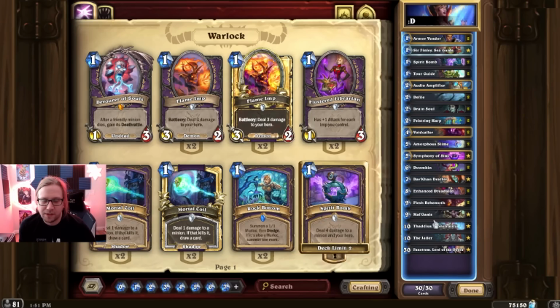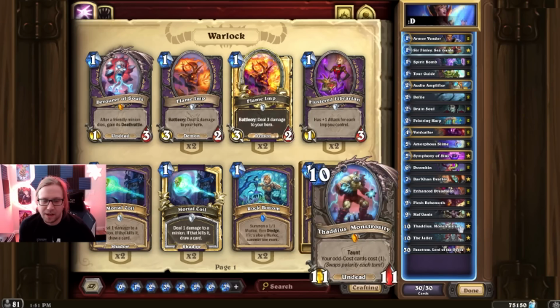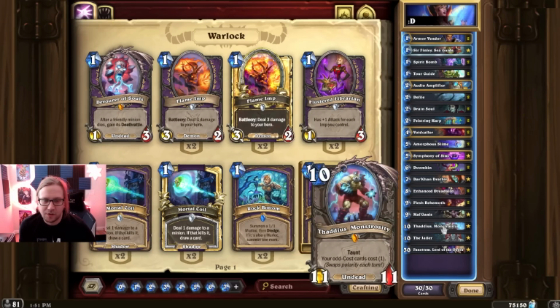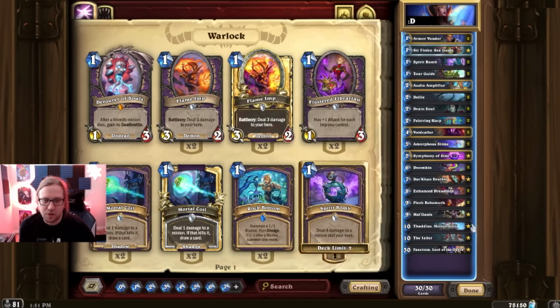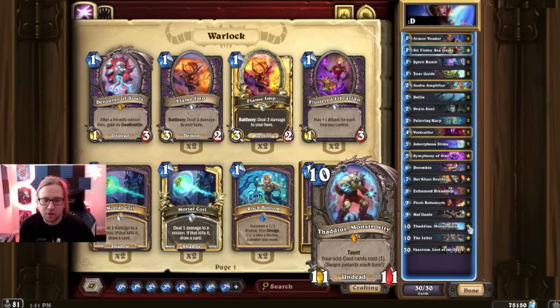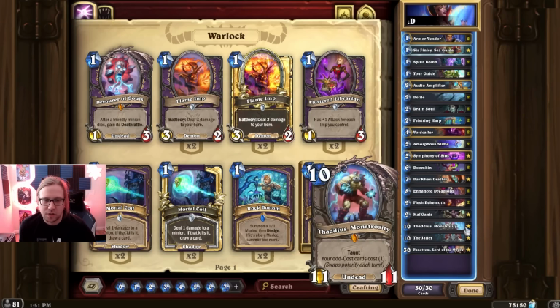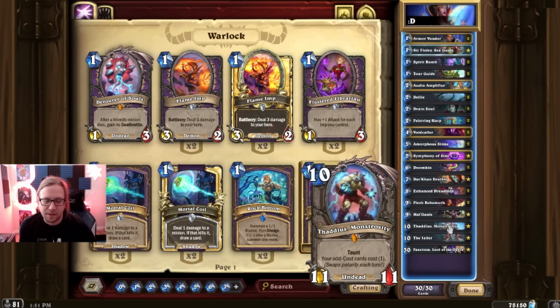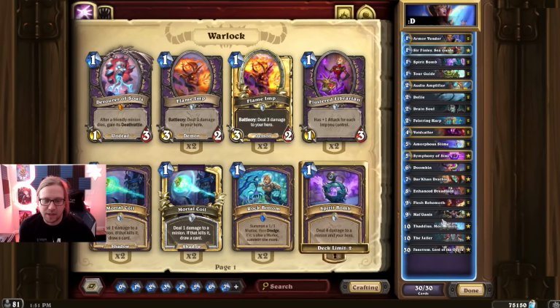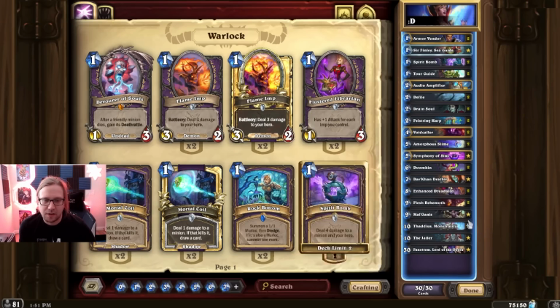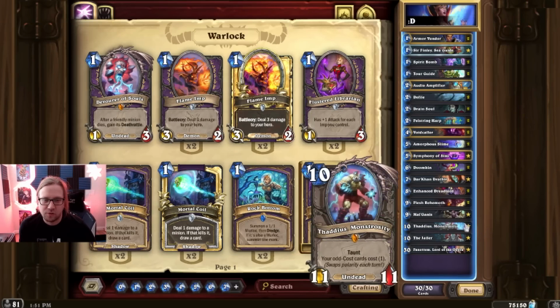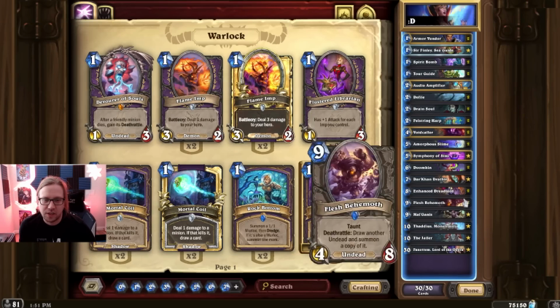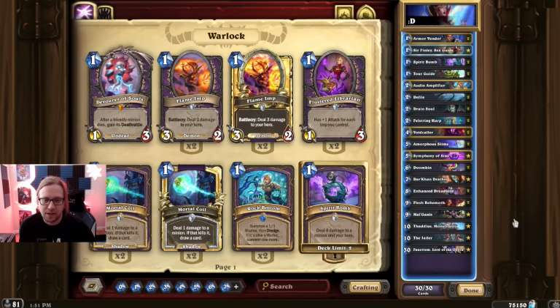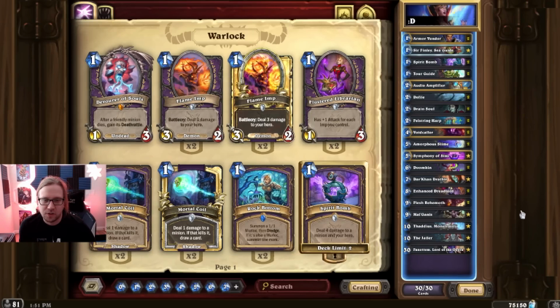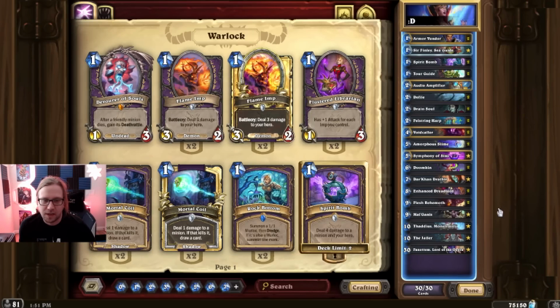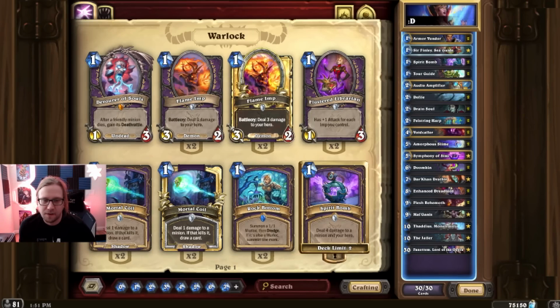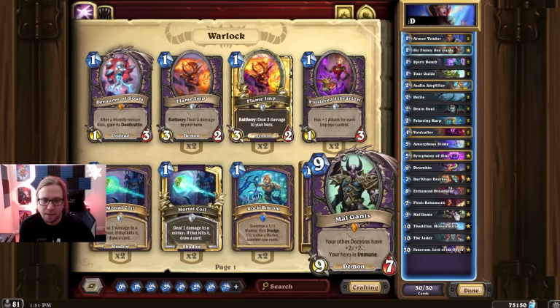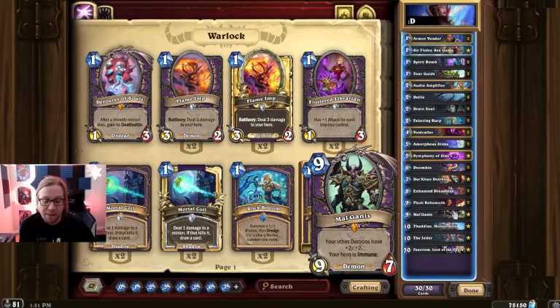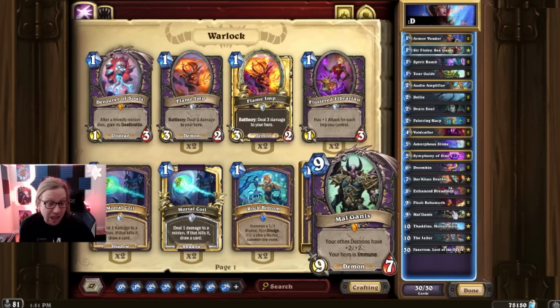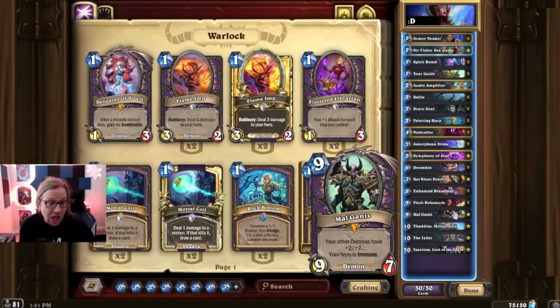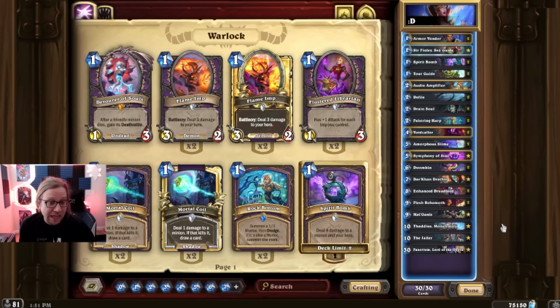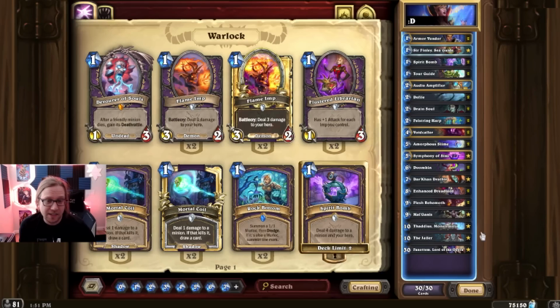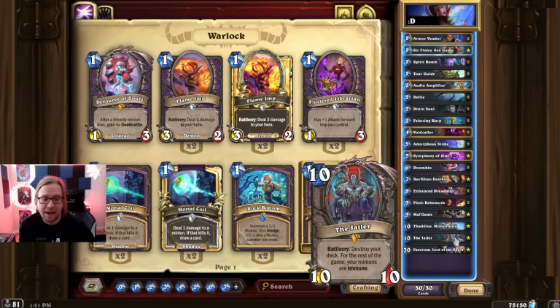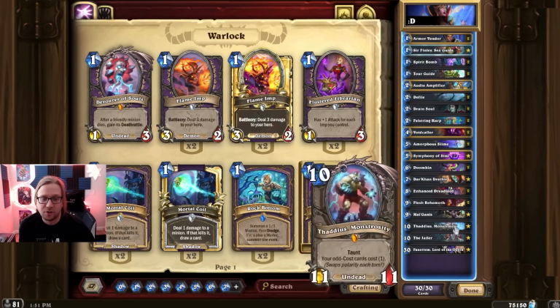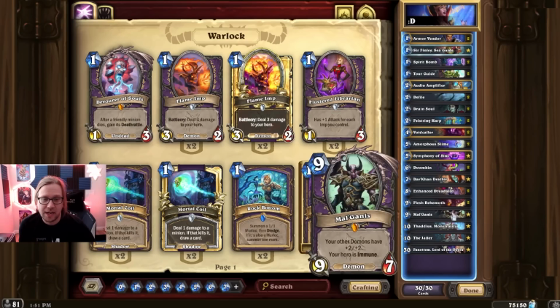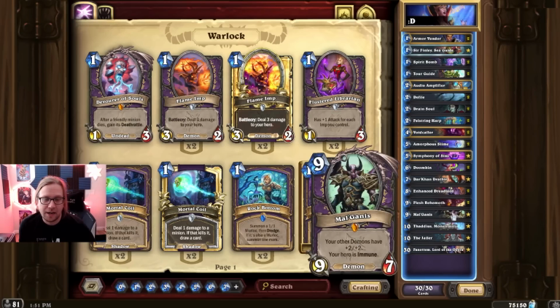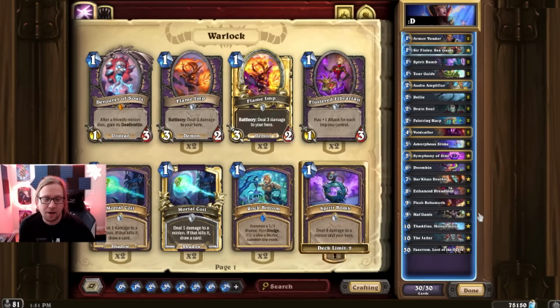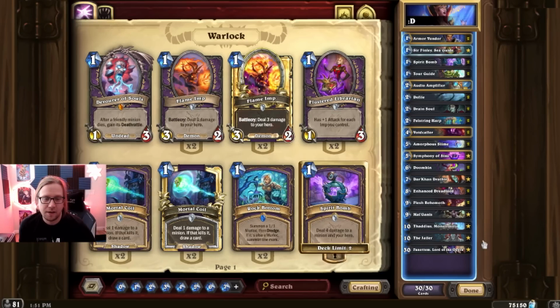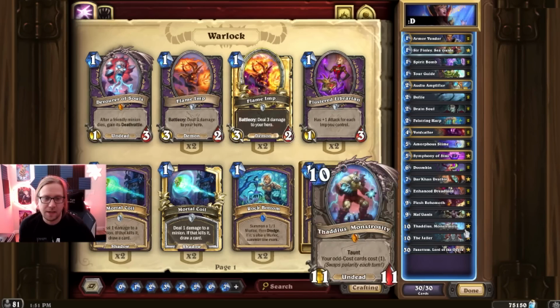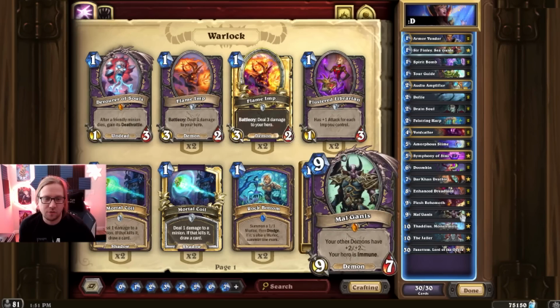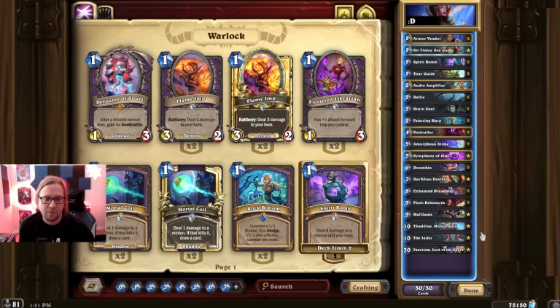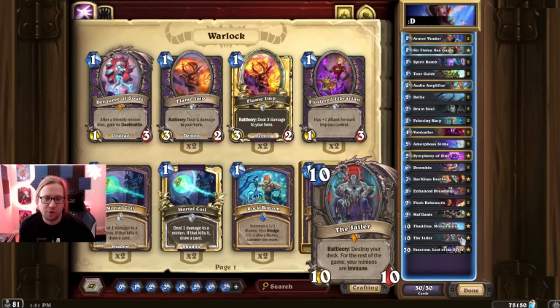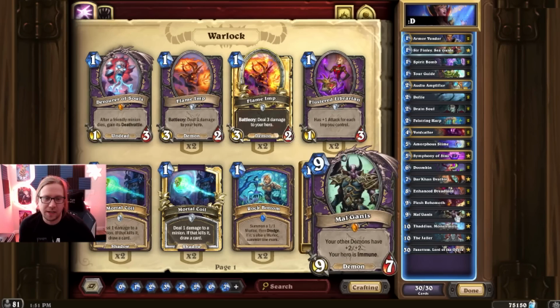With Tadeus you can also sometimes cheat out stuff — Mal'ganis after Jailer. If they don't have a board clear, you just win.